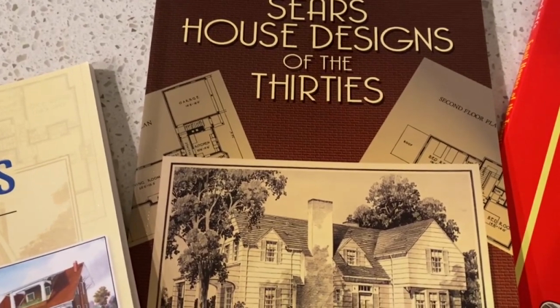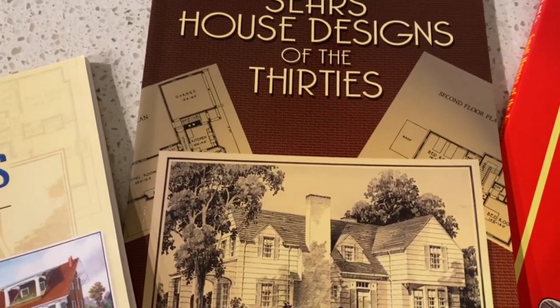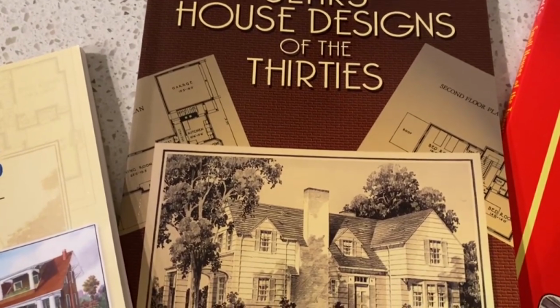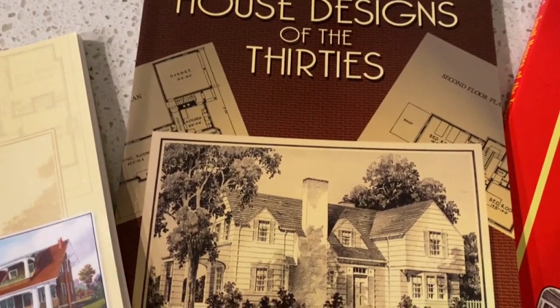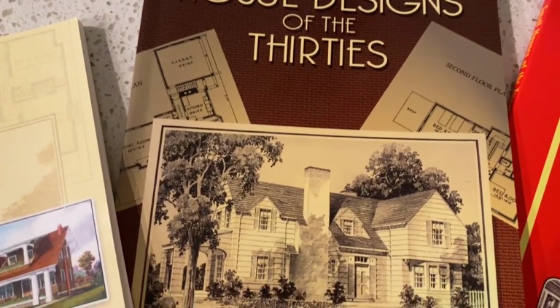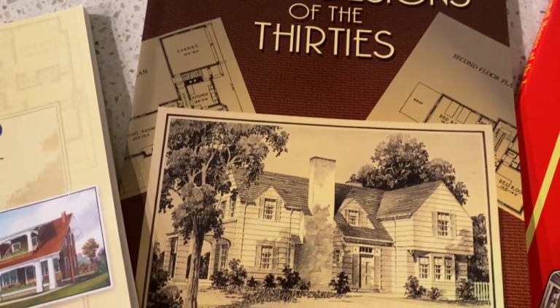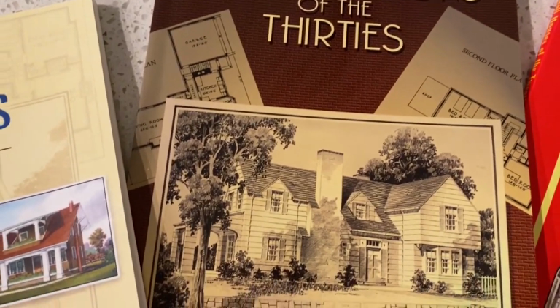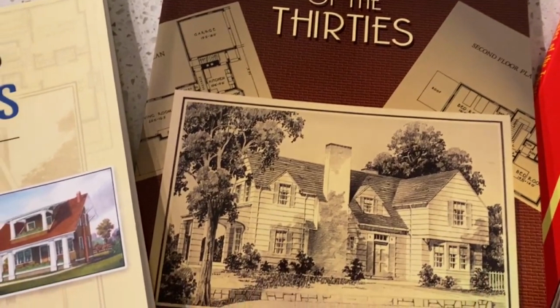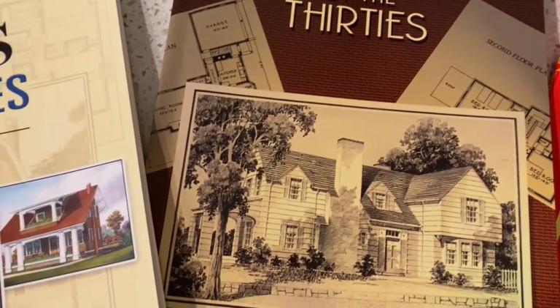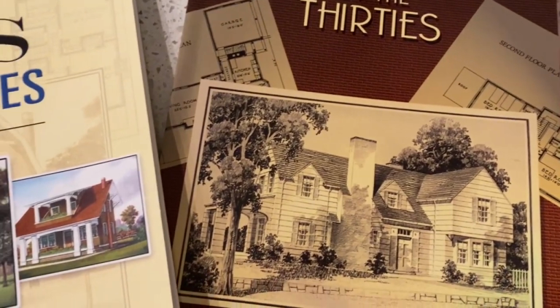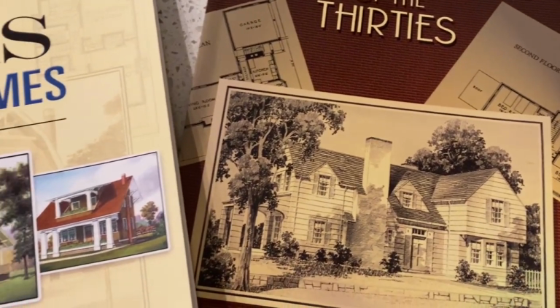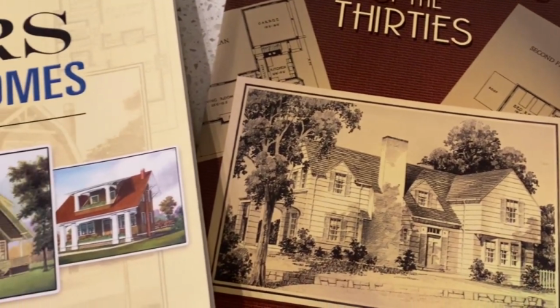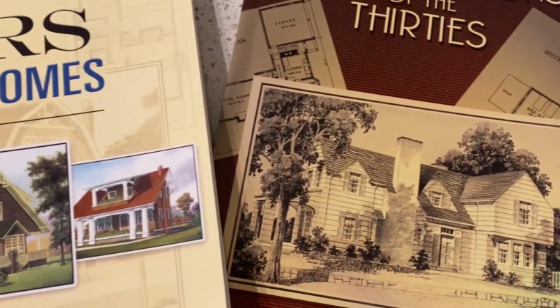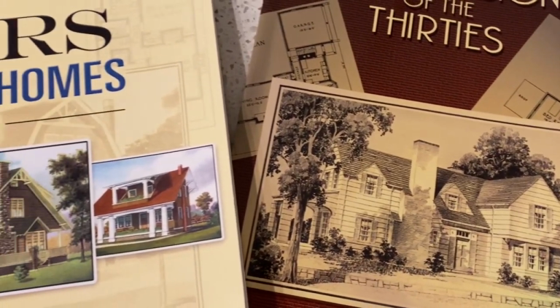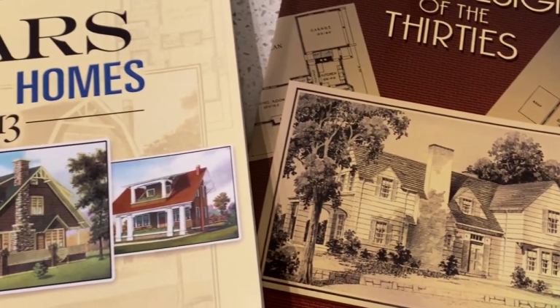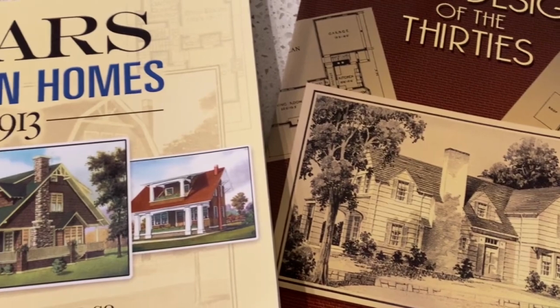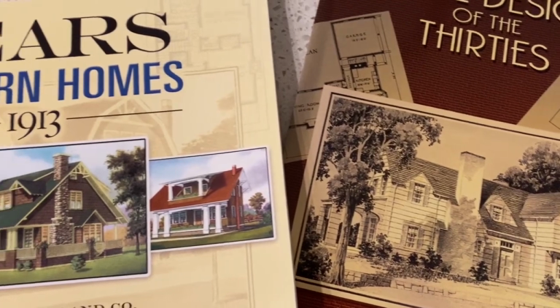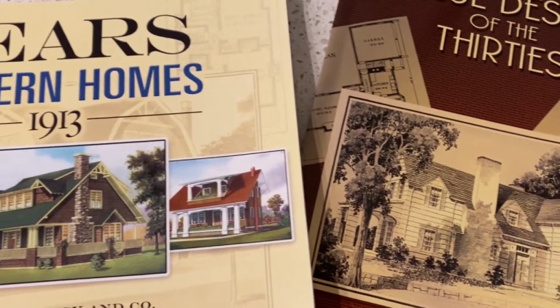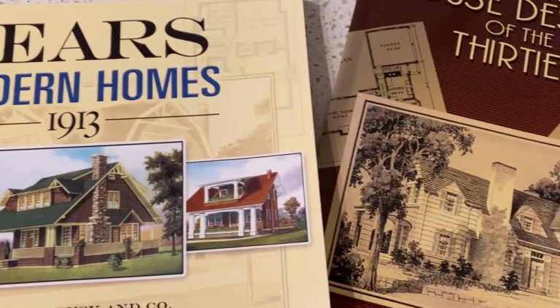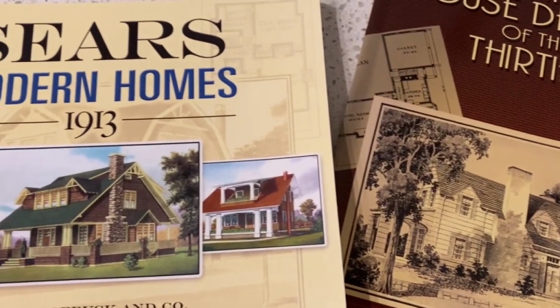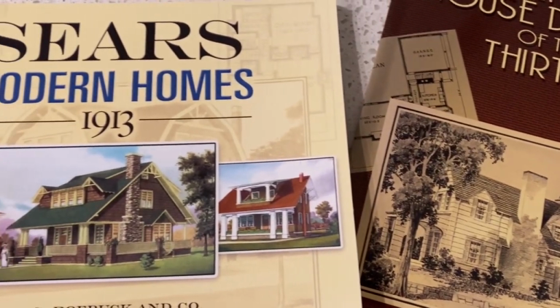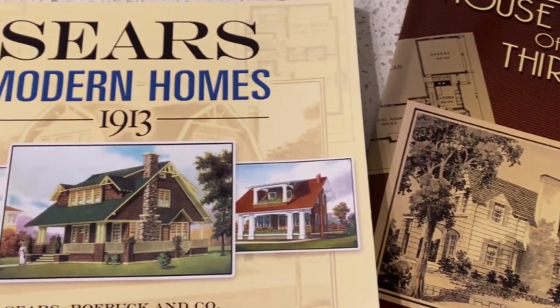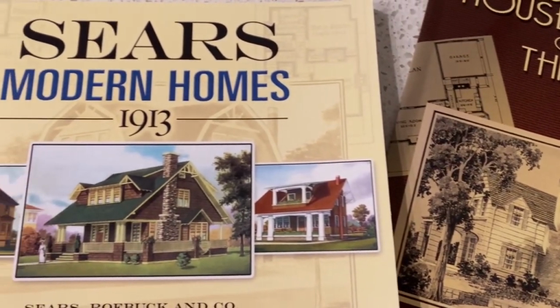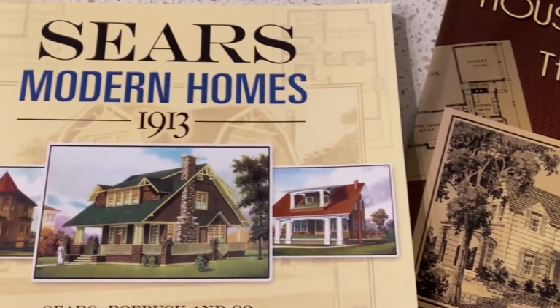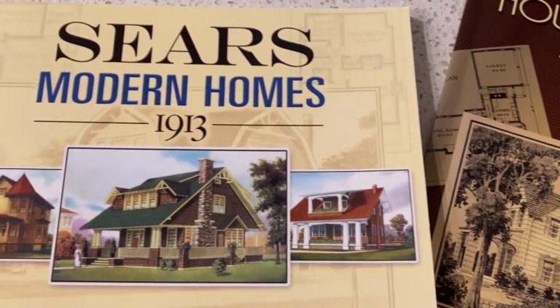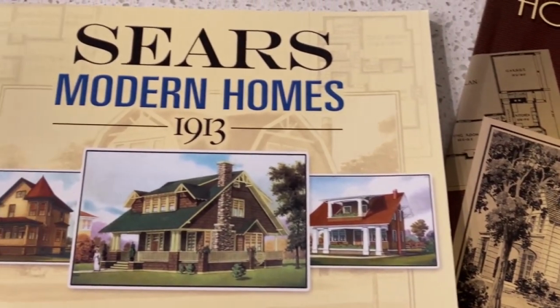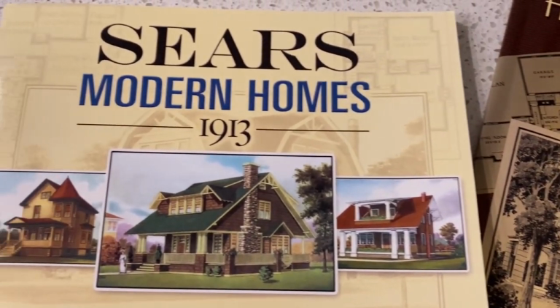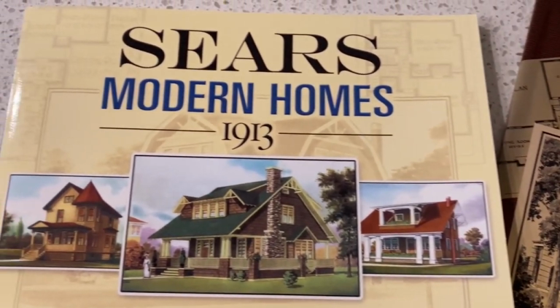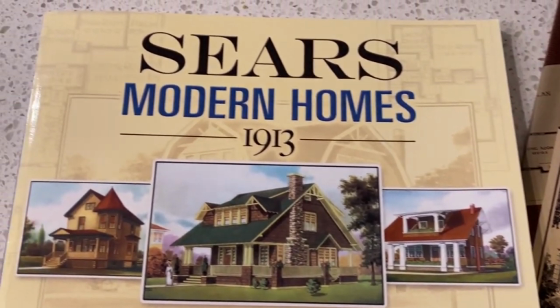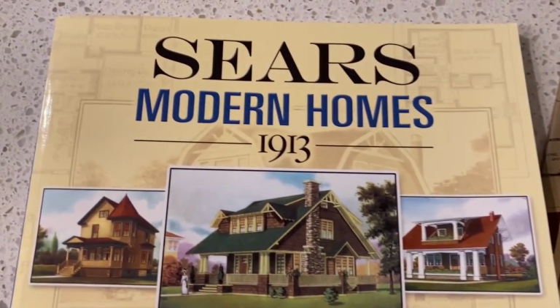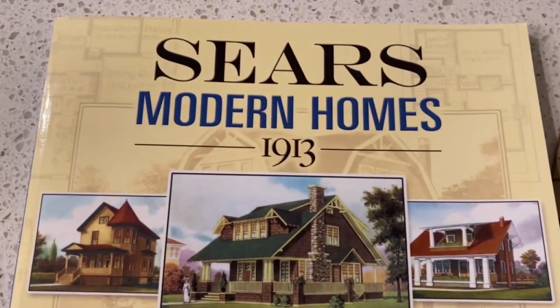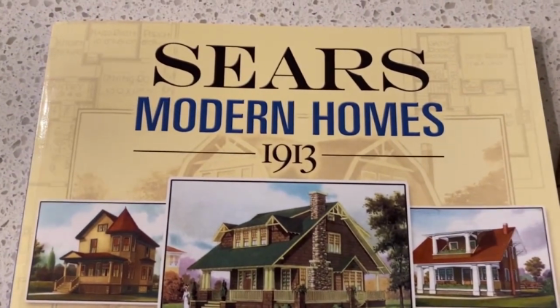Let's get started with building the balloon frame walls of our 1:12 scale model Sears kit house miniature.